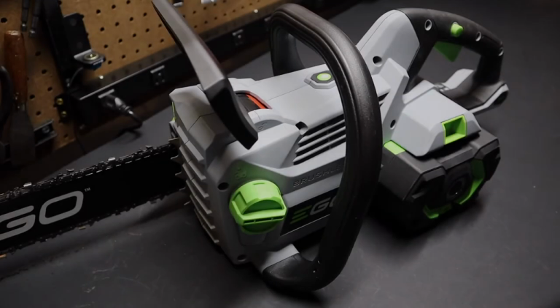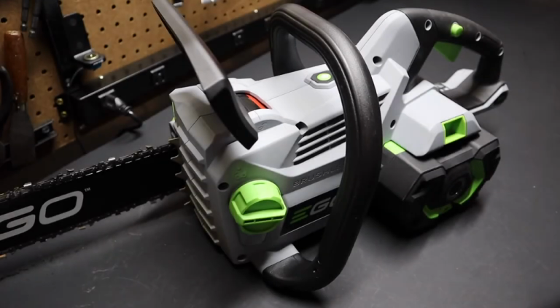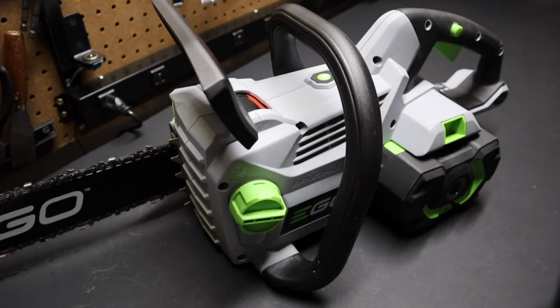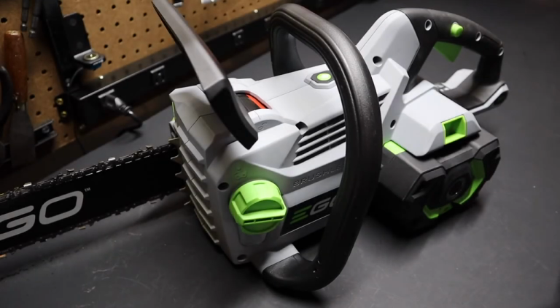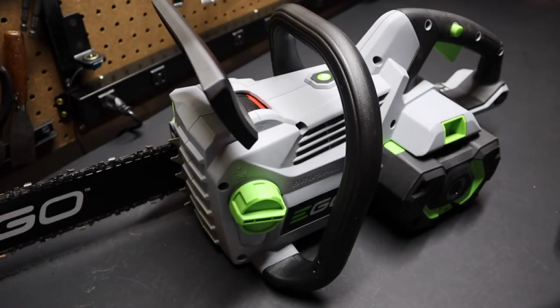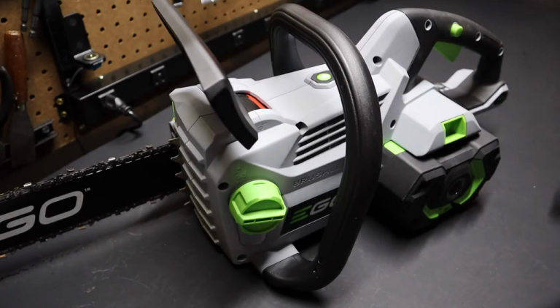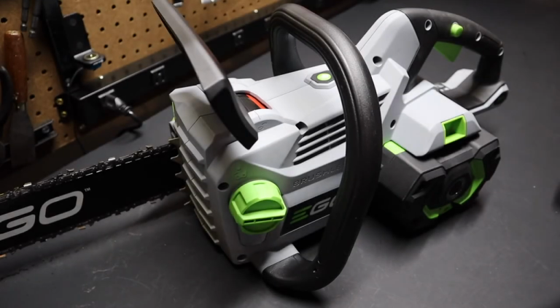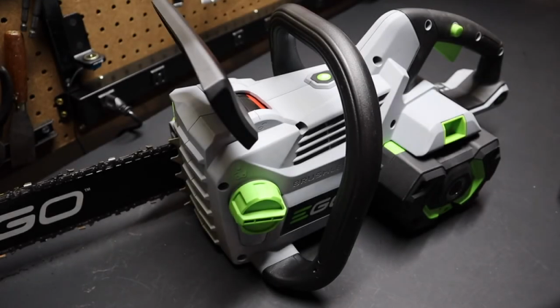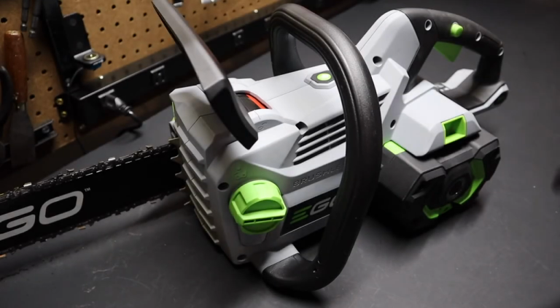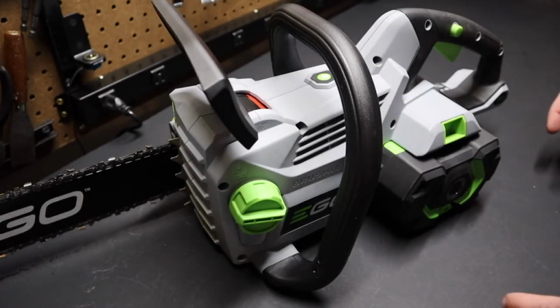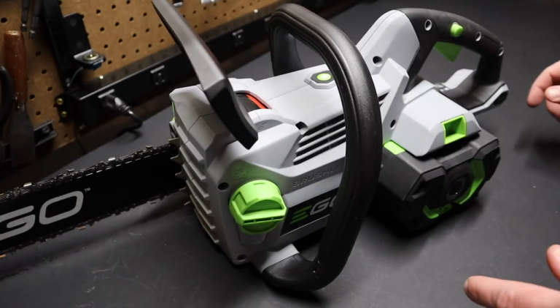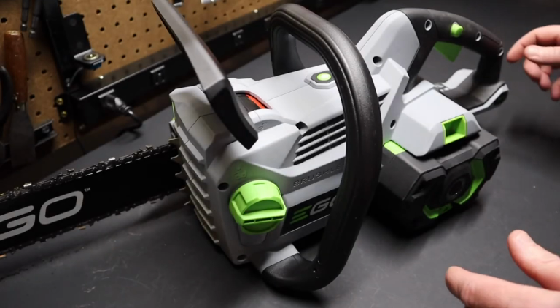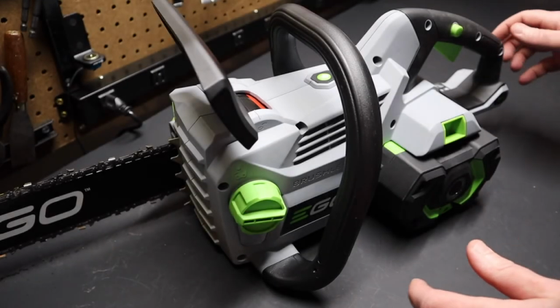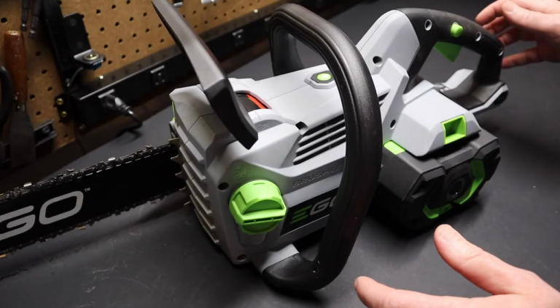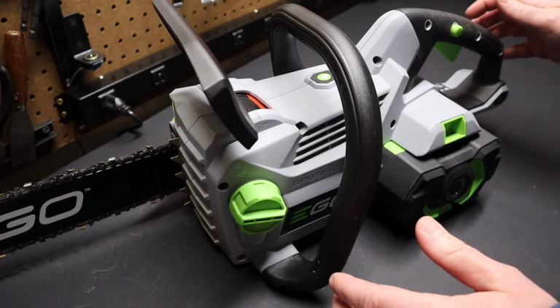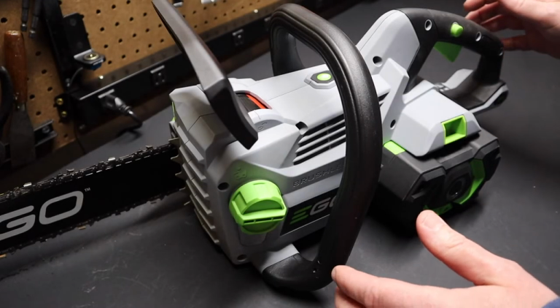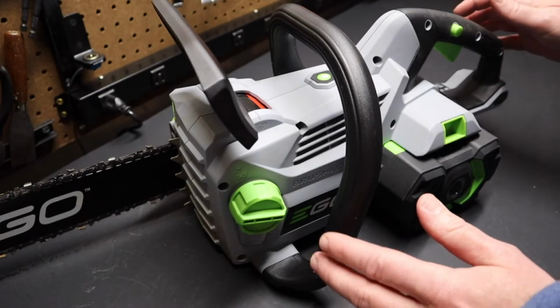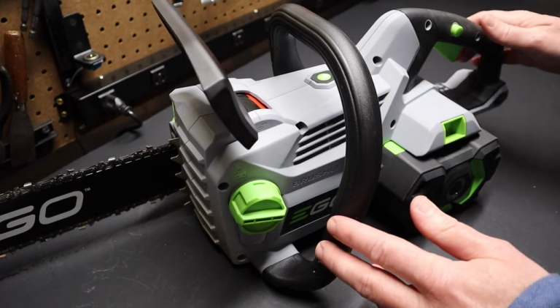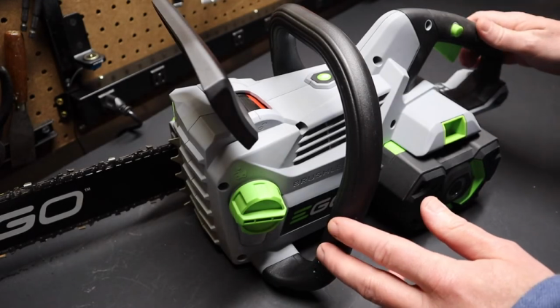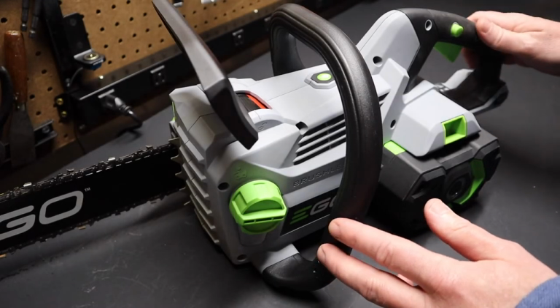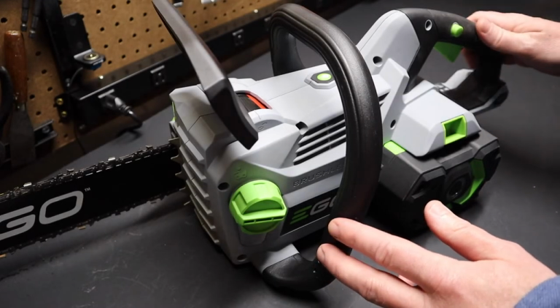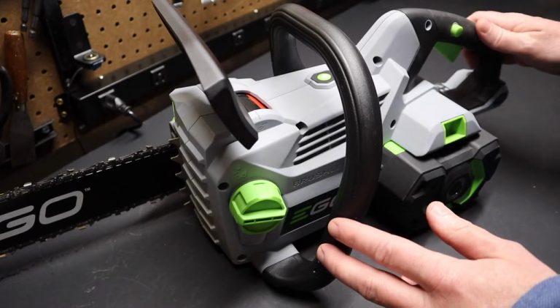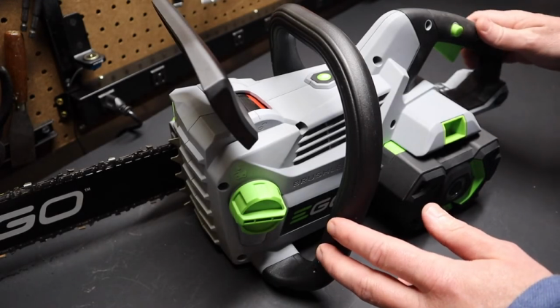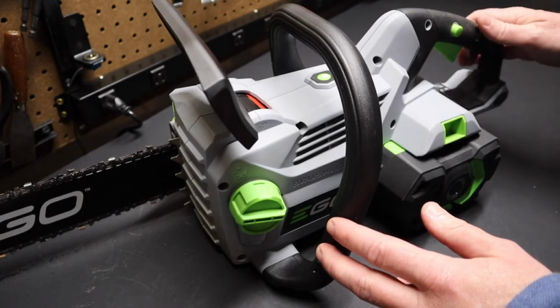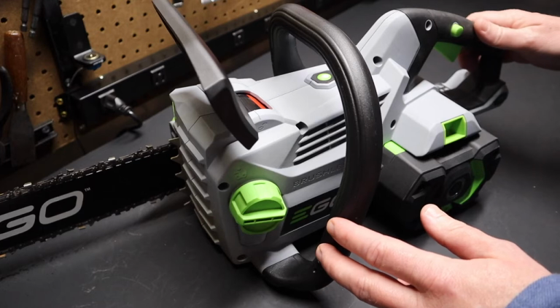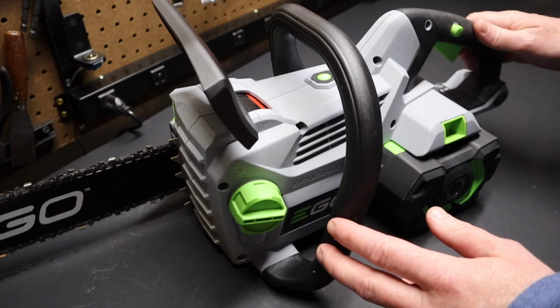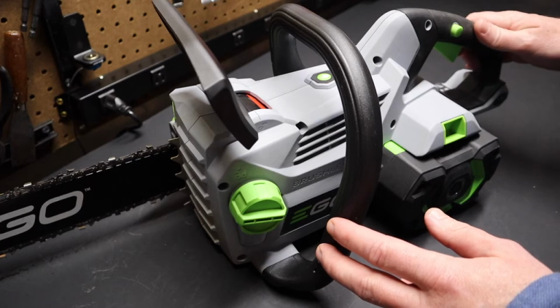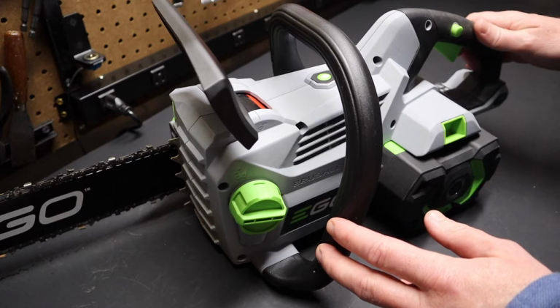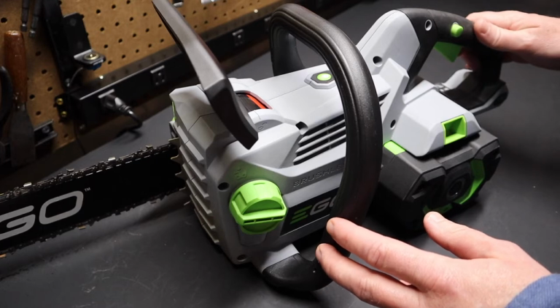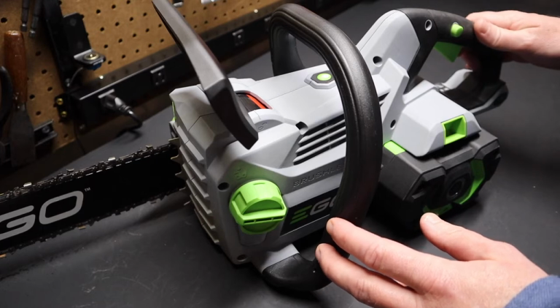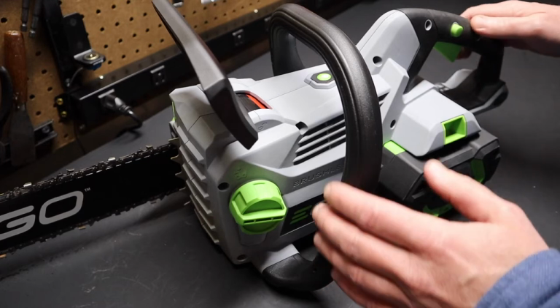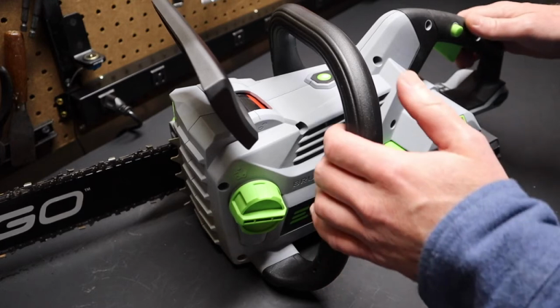Hi folks, welcome to the shop. Today I want to talk about this Ego model 1804 chainsaw.